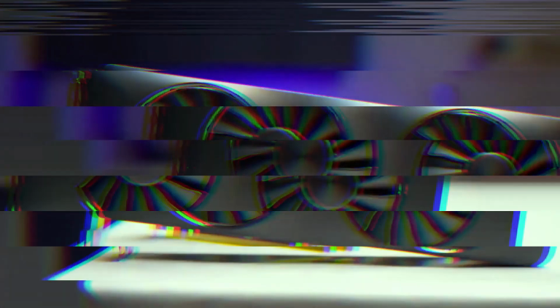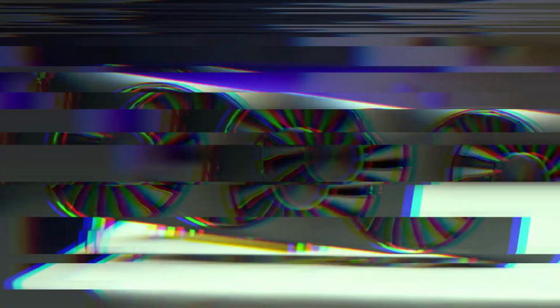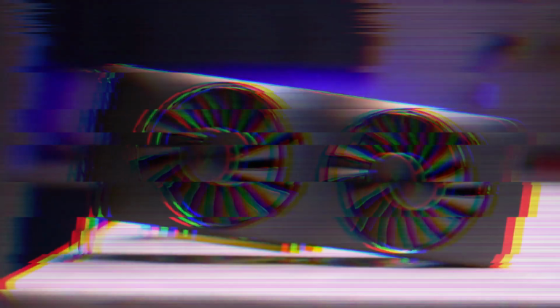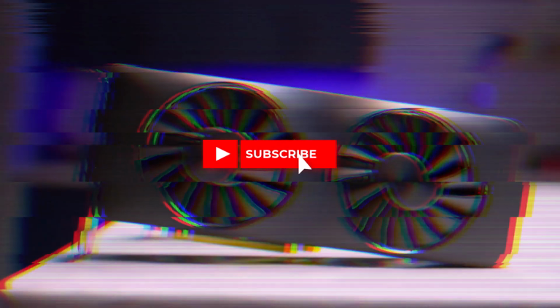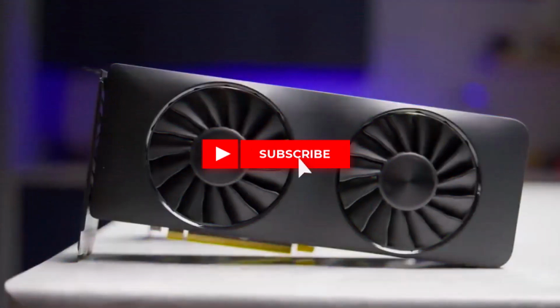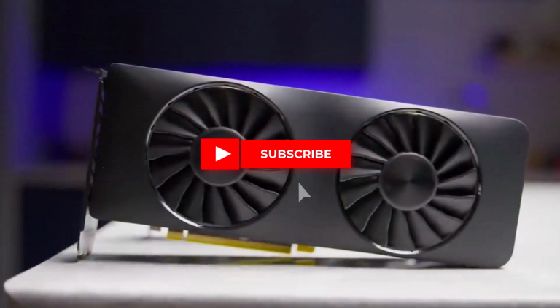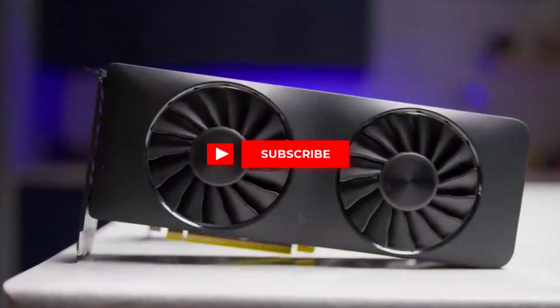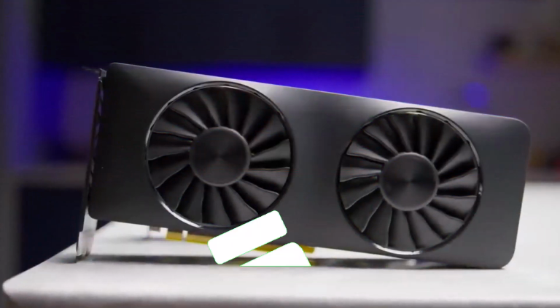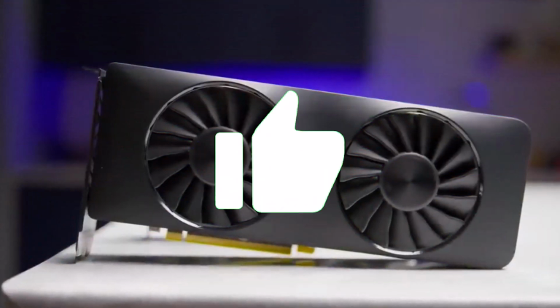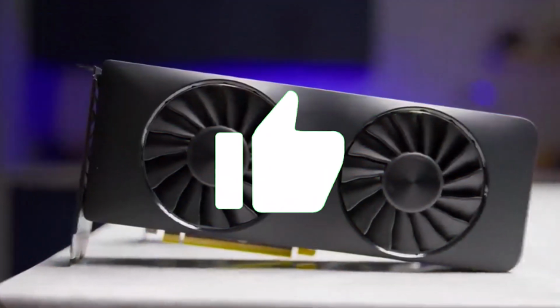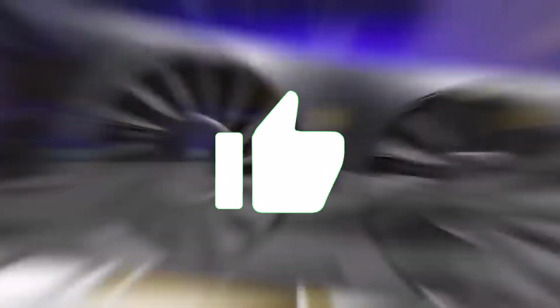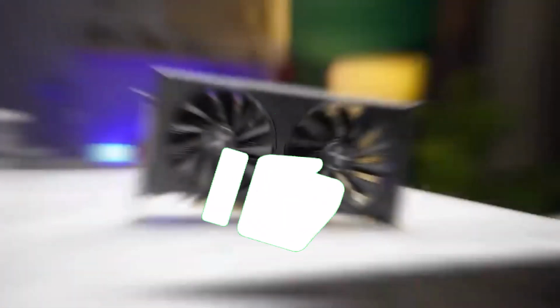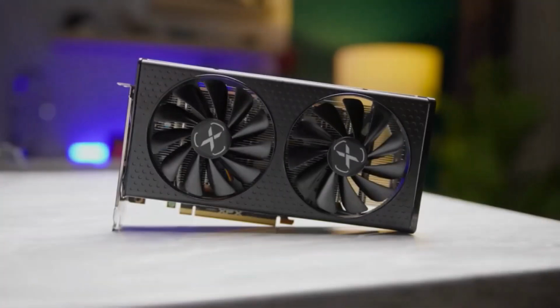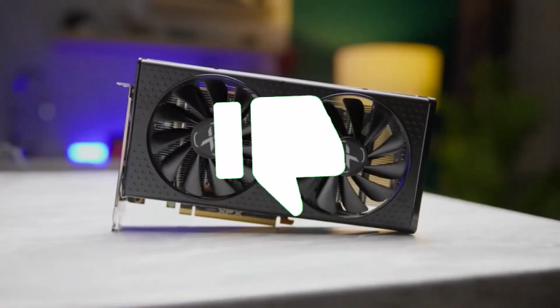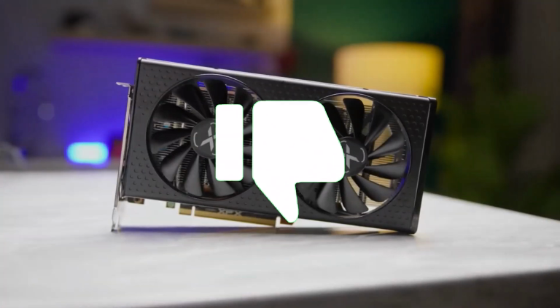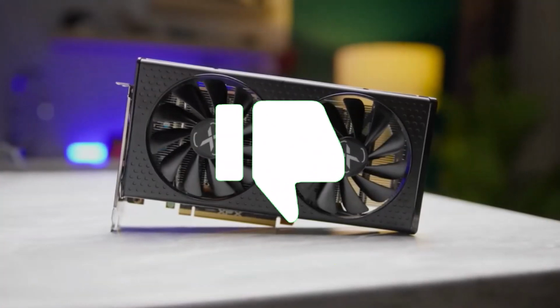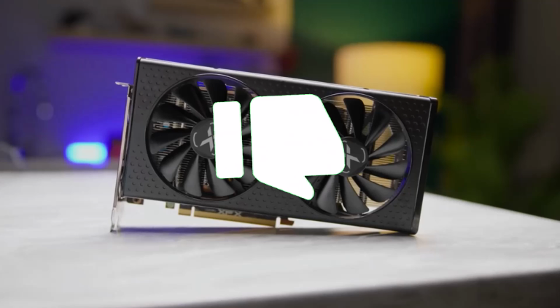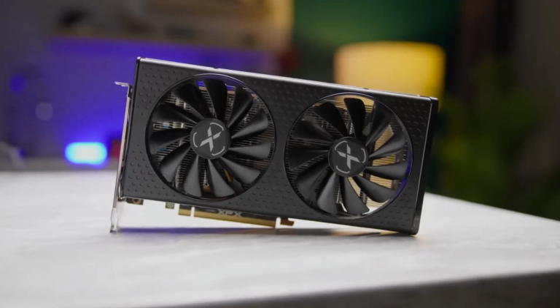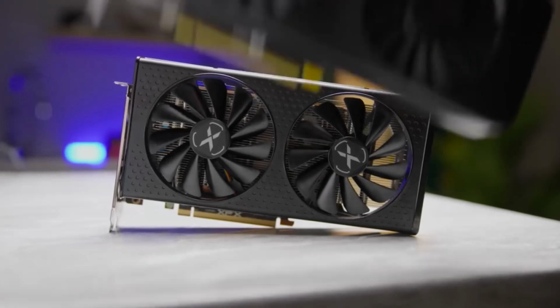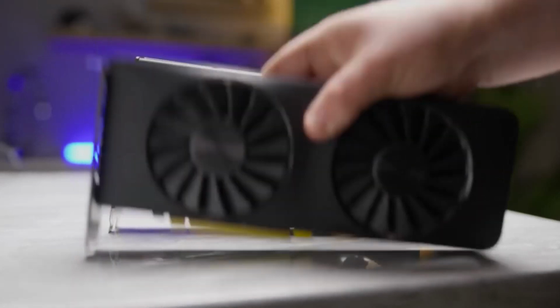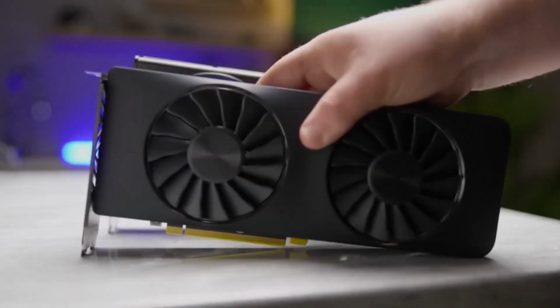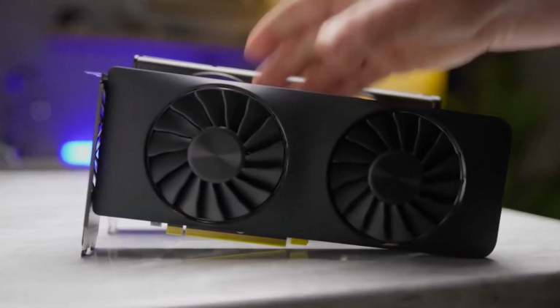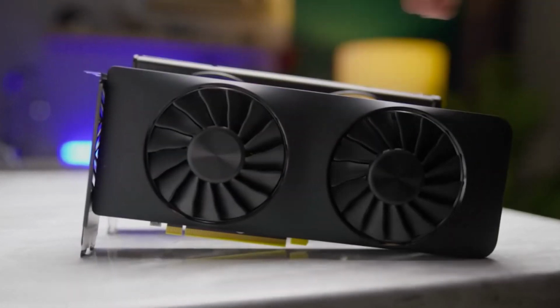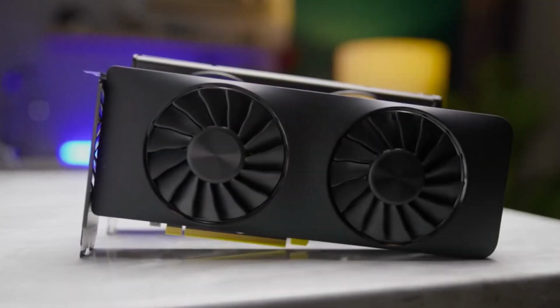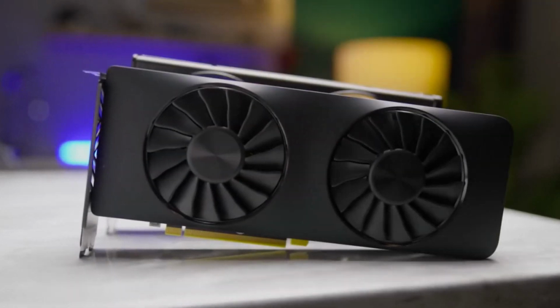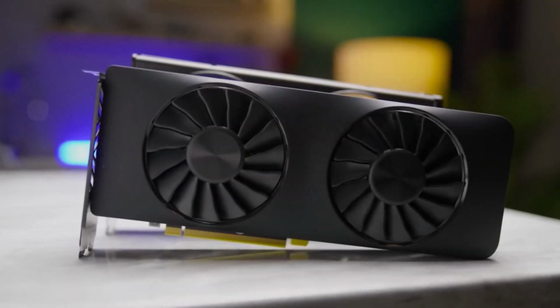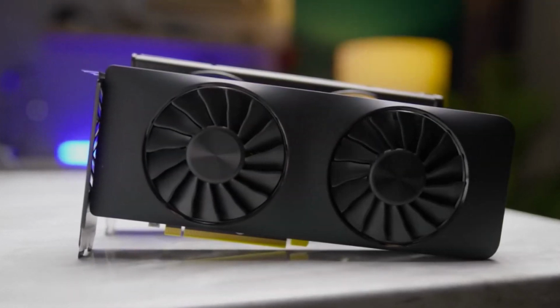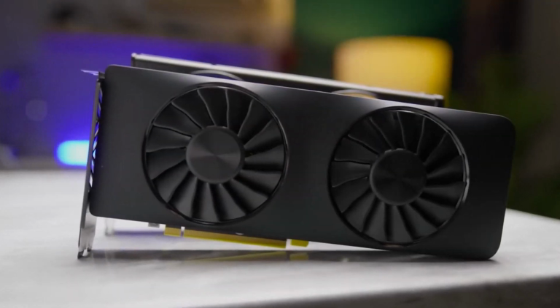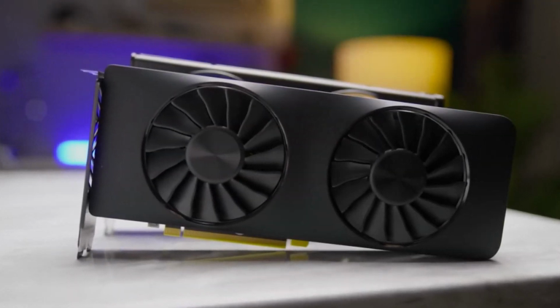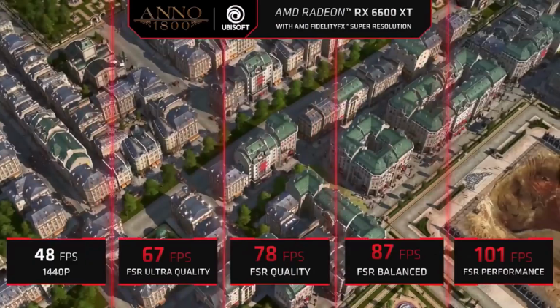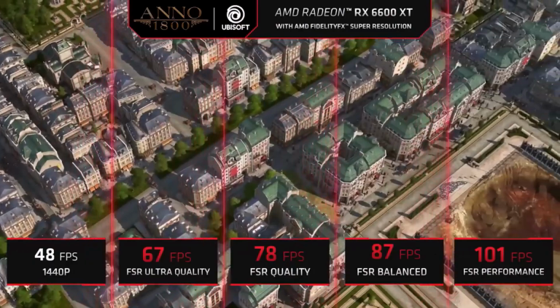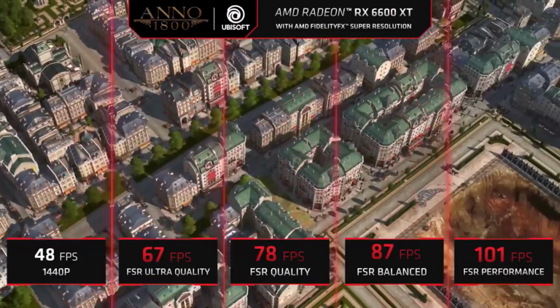Hit the subscribe button, give a thumbs up or down, and comment about which one is best for you.